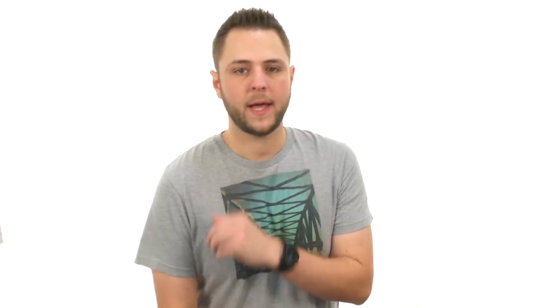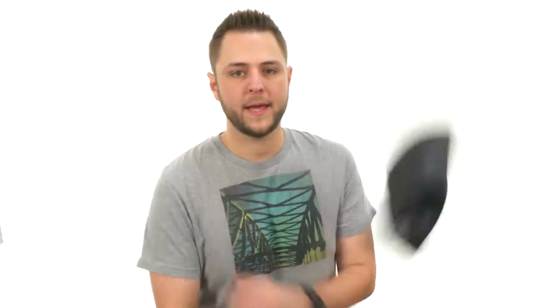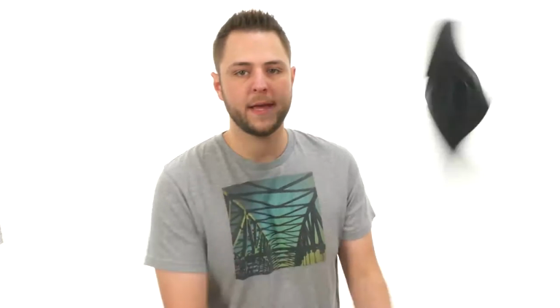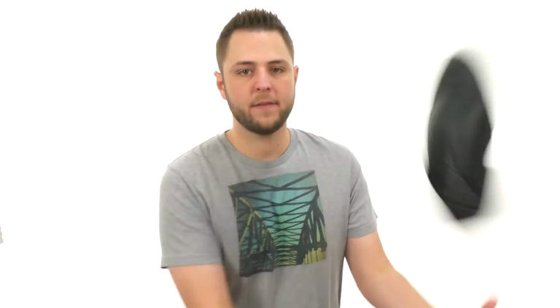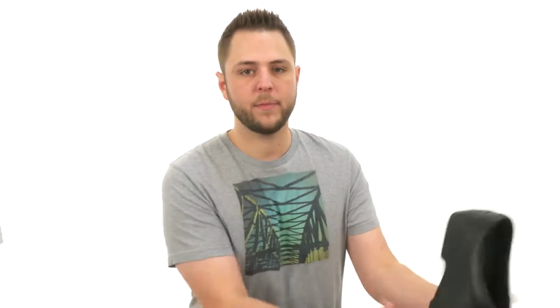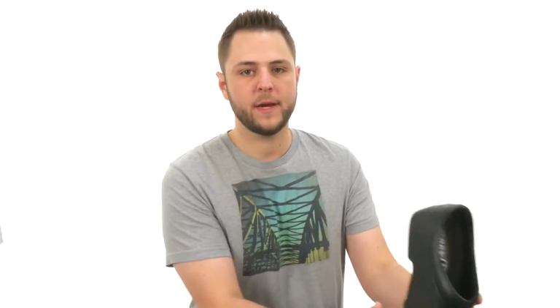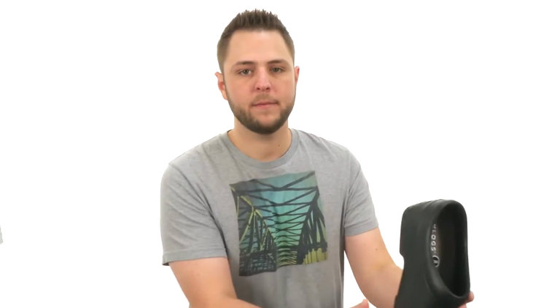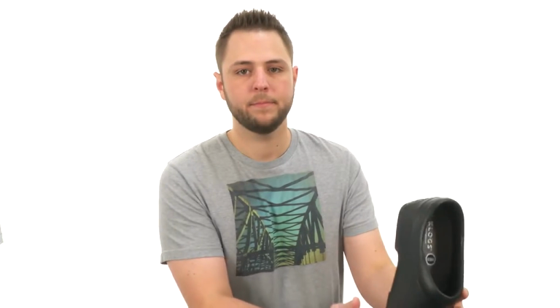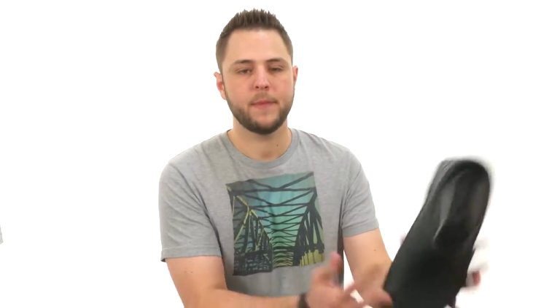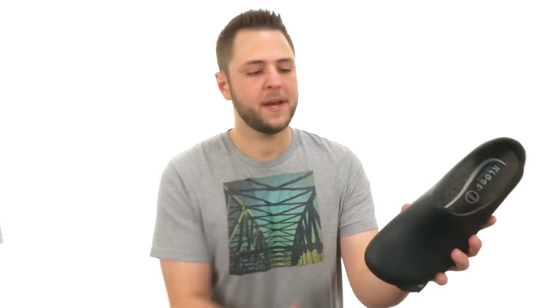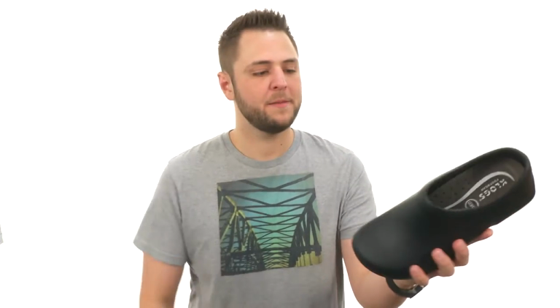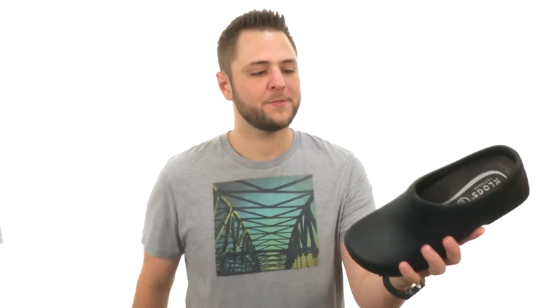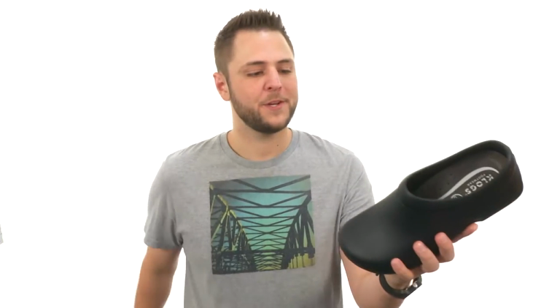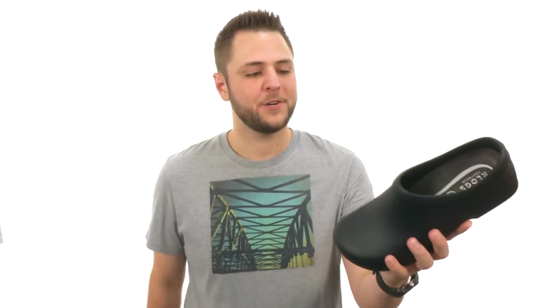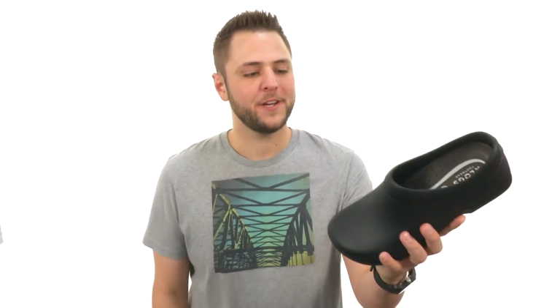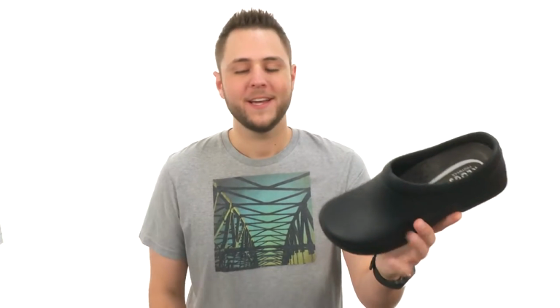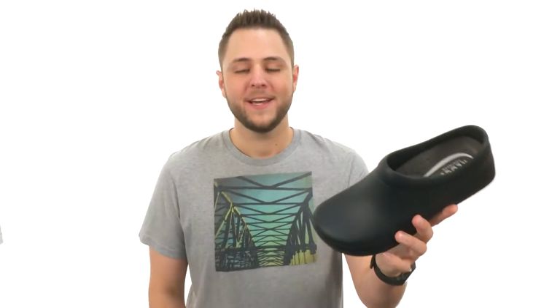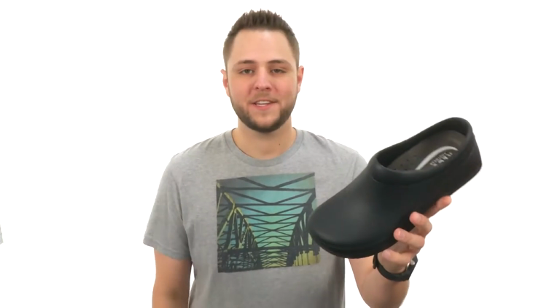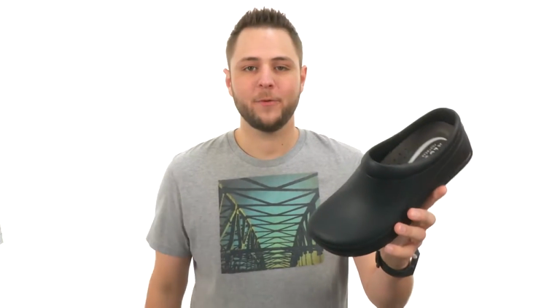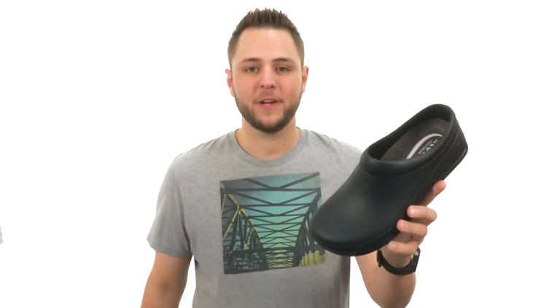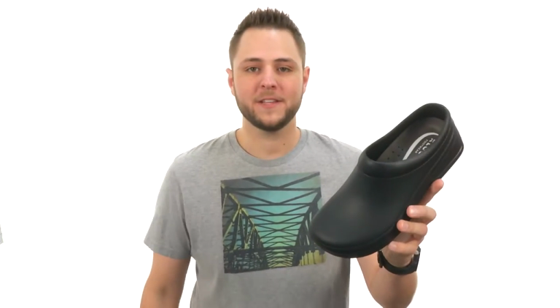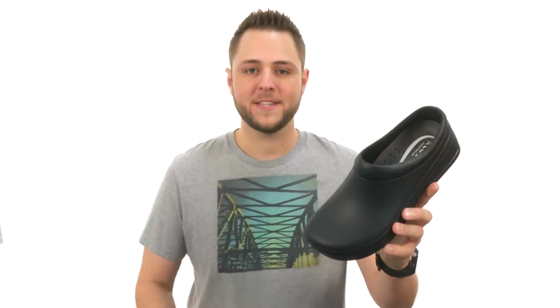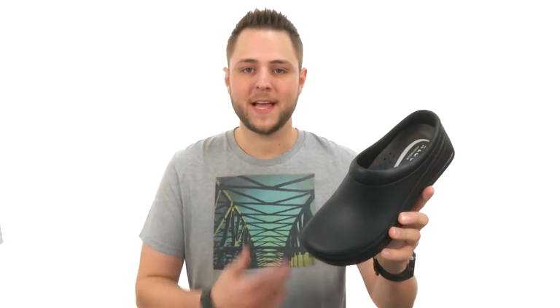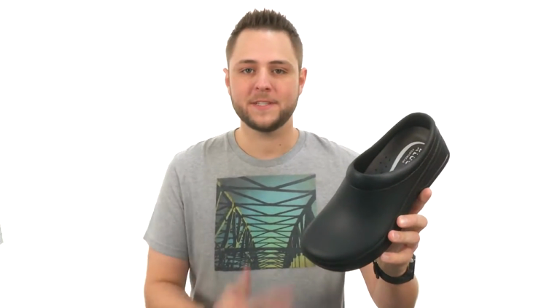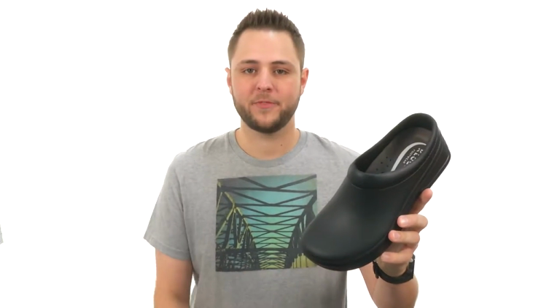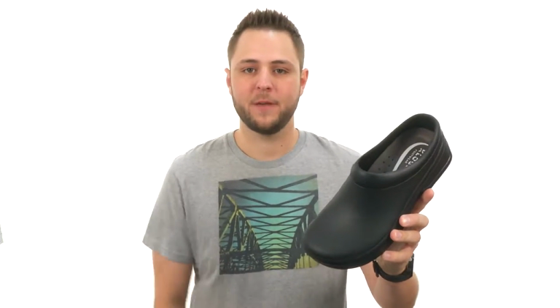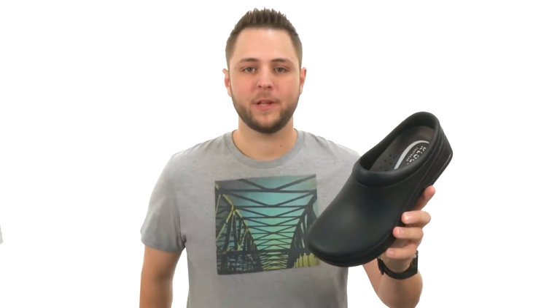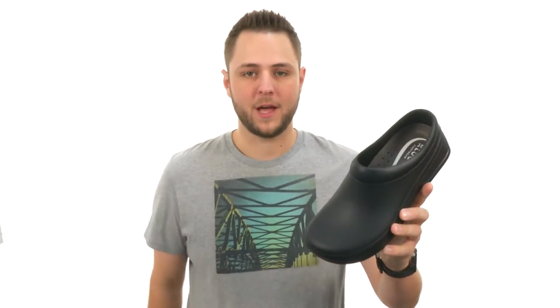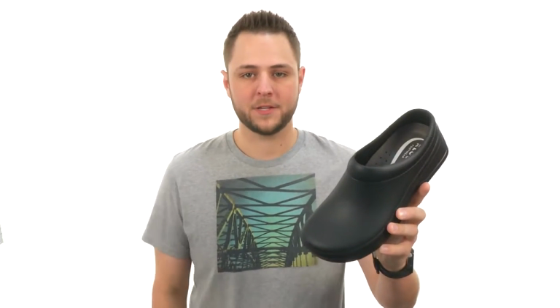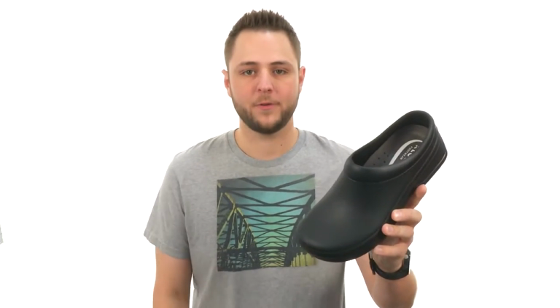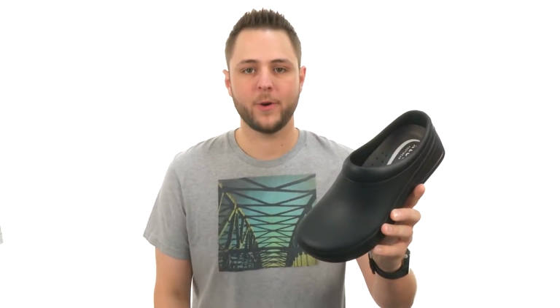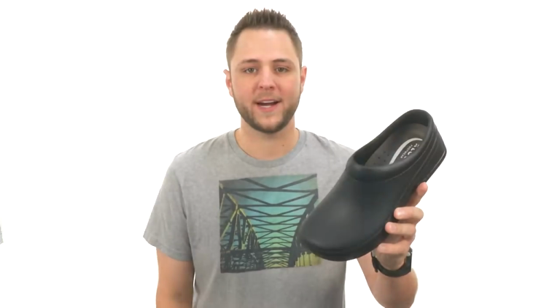Hey everybody, my name is Richard, and today we're looking at Zest from Clogs Footwear.